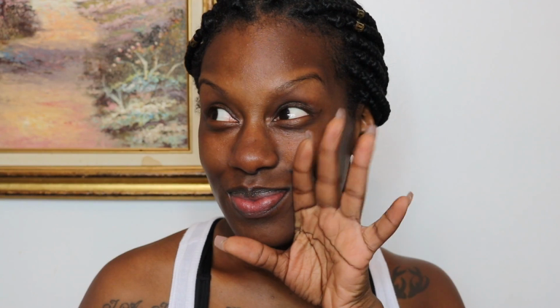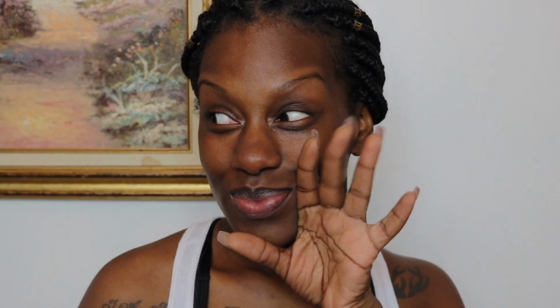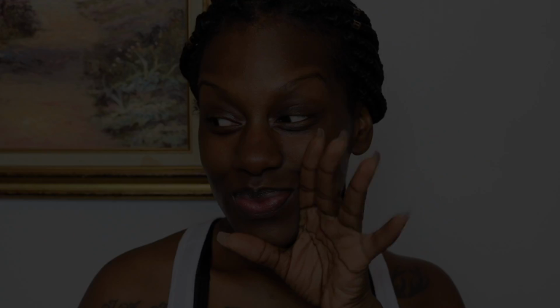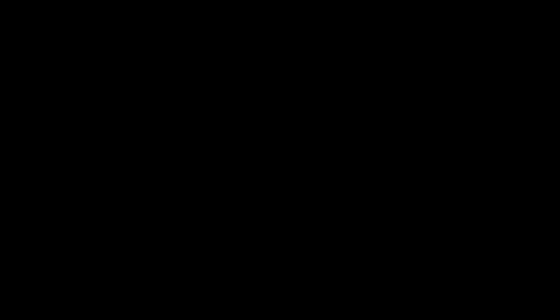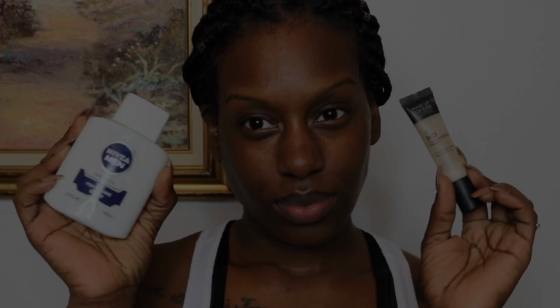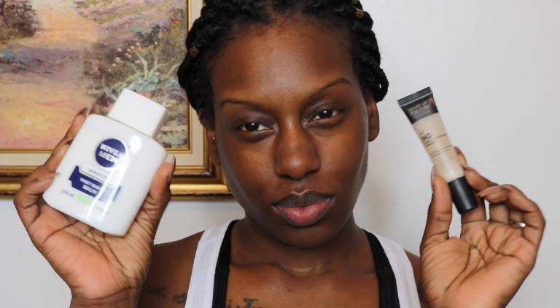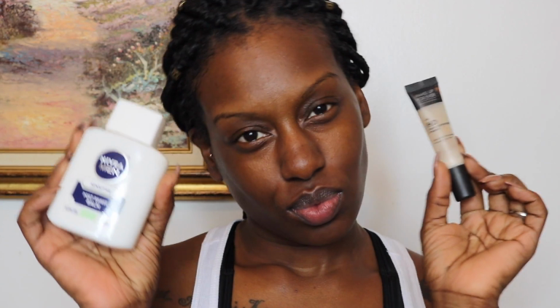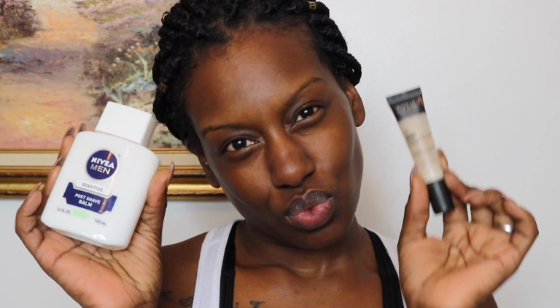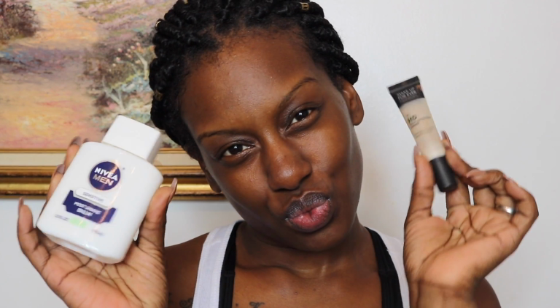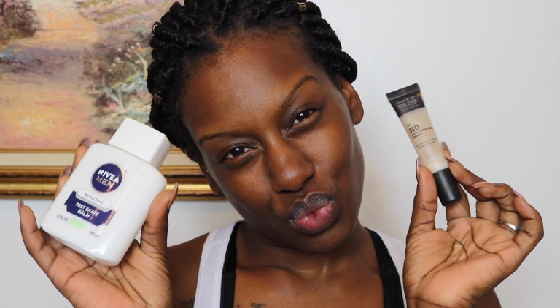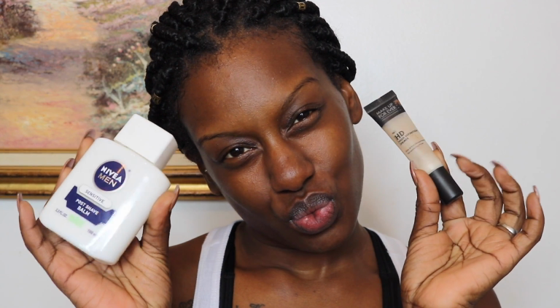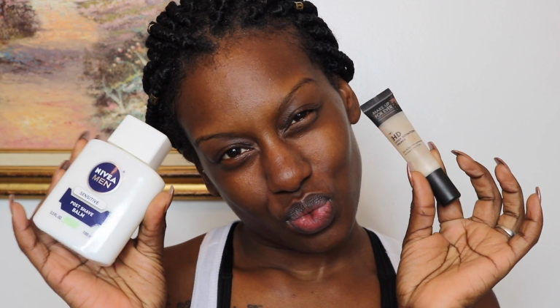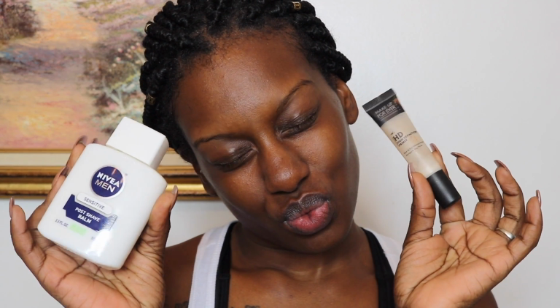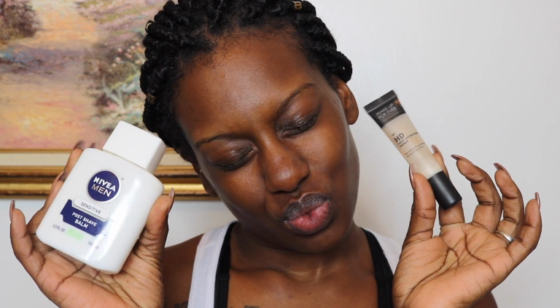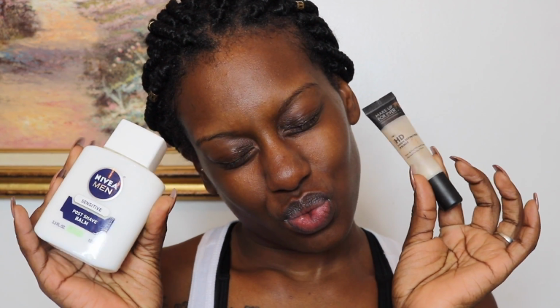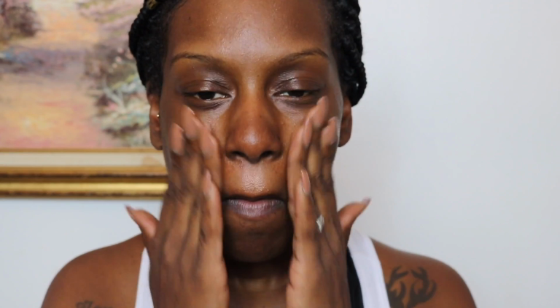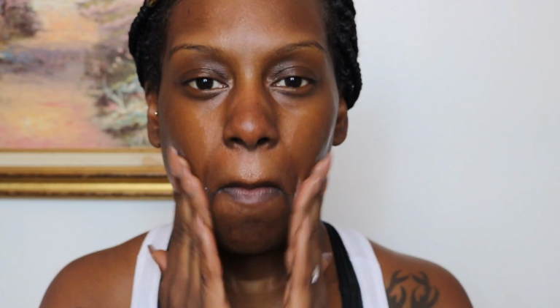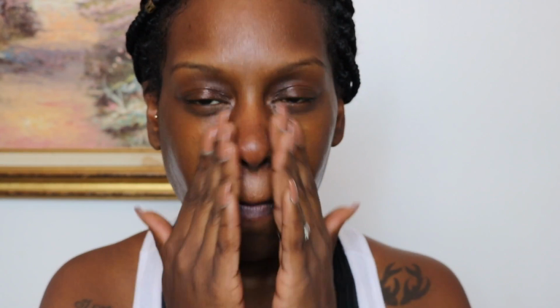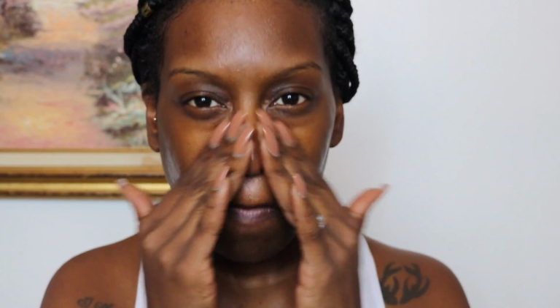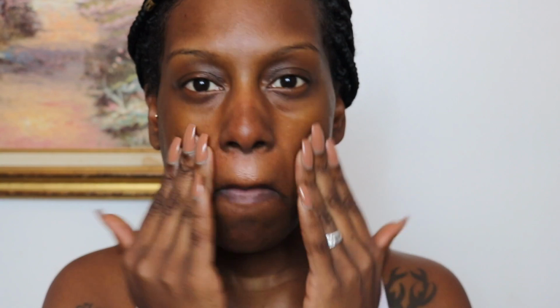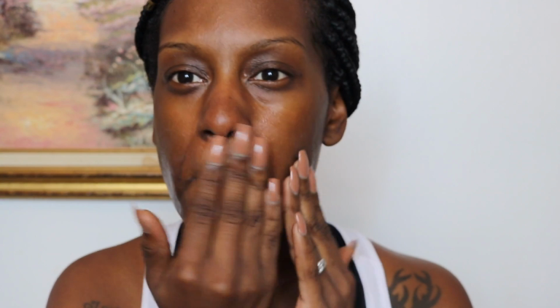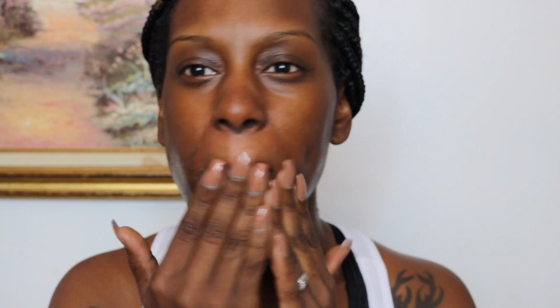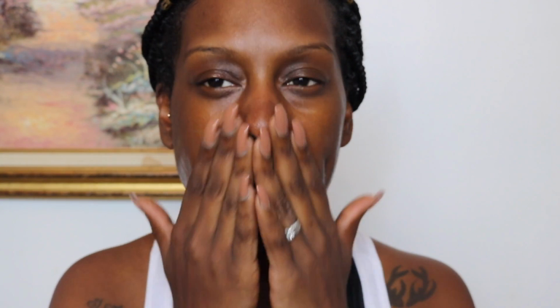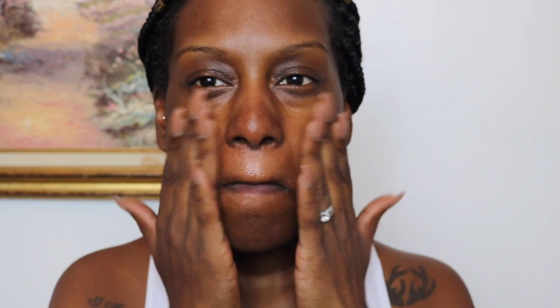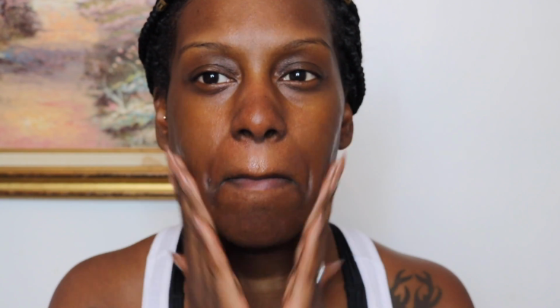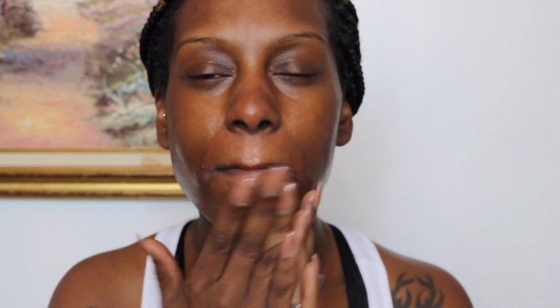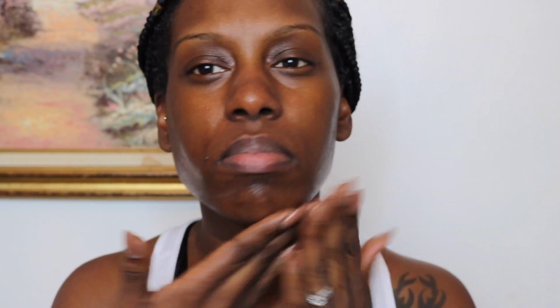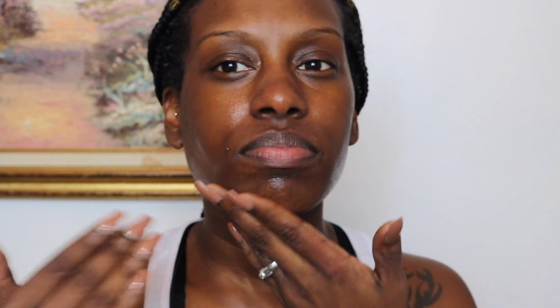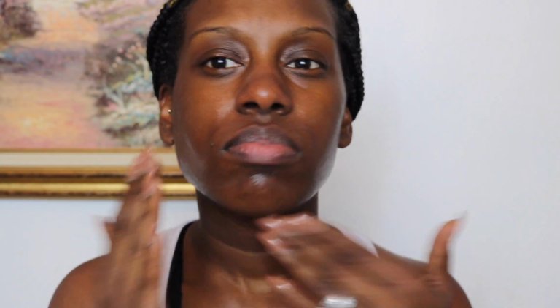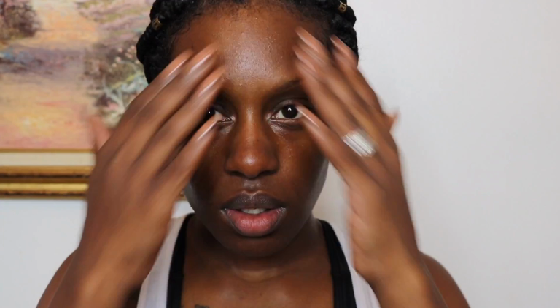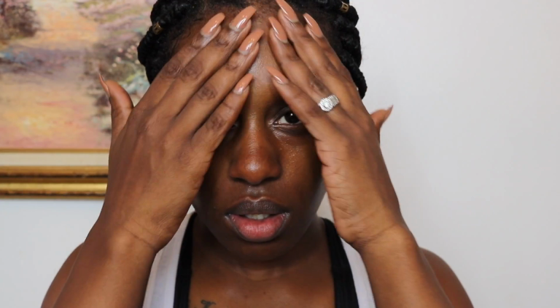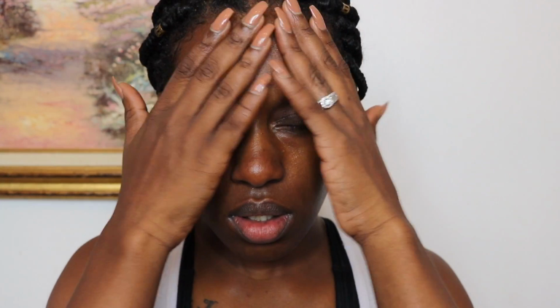Hey guys, I'm going to start off this look by priming my face. I'm using my Nivea Men Post Shave Balm and my Makeup Forever HD Primer.